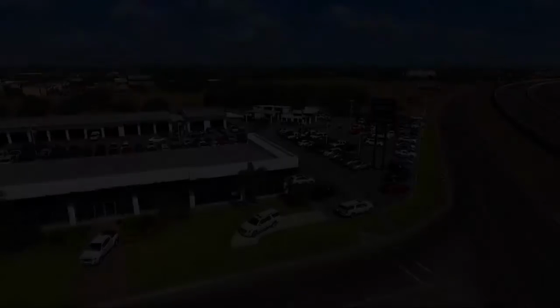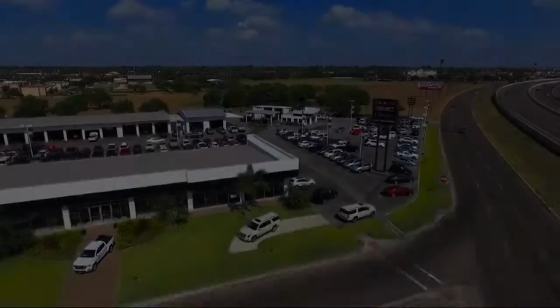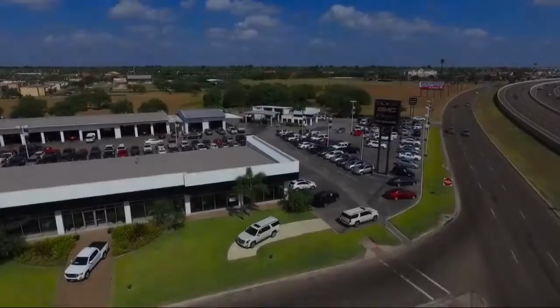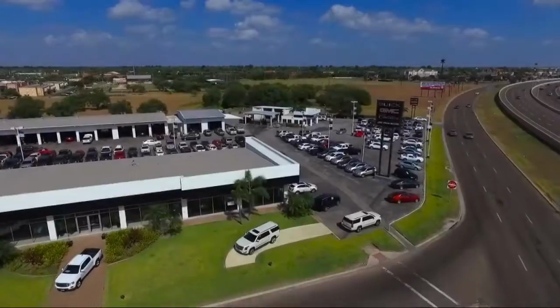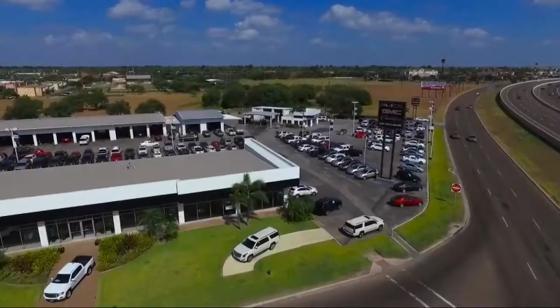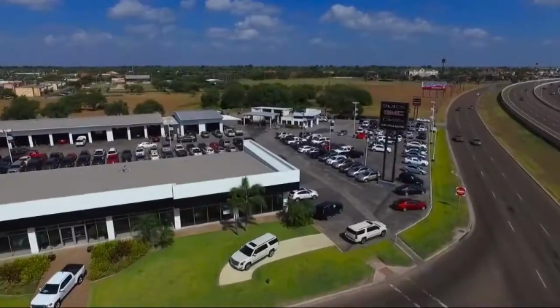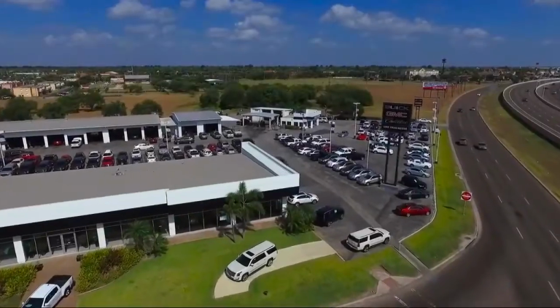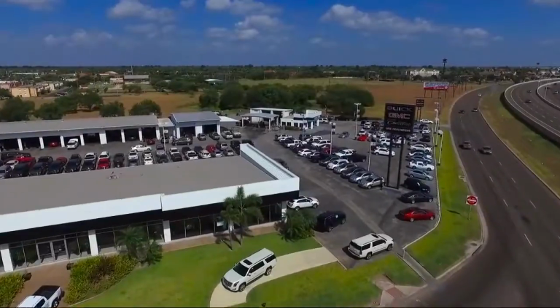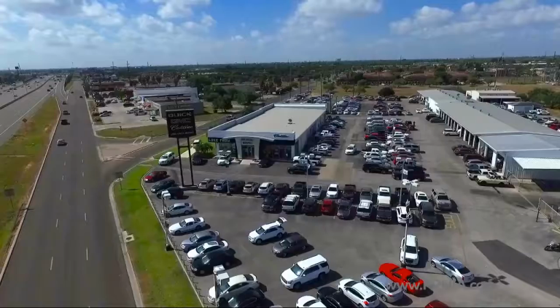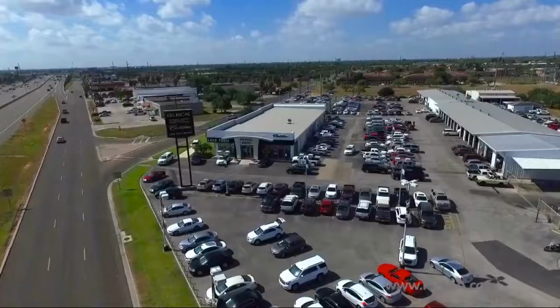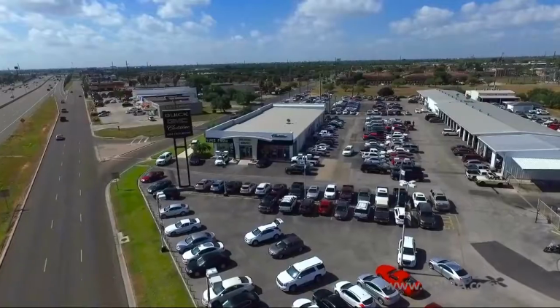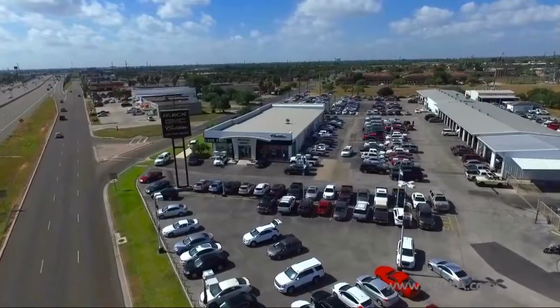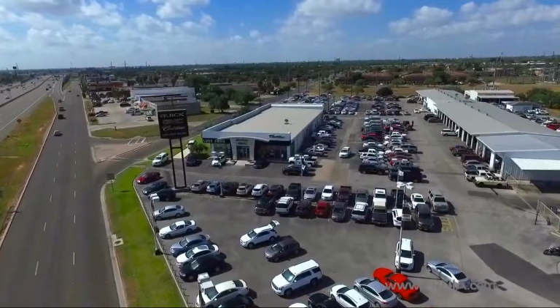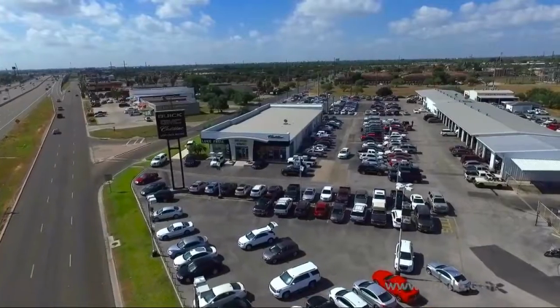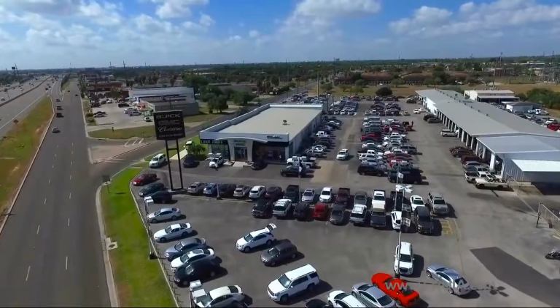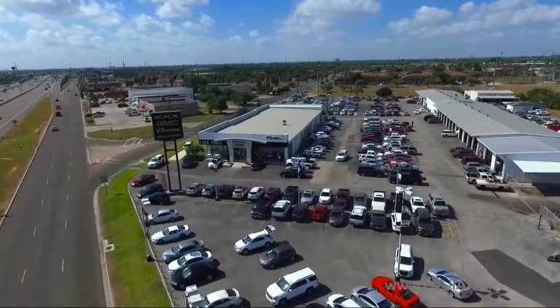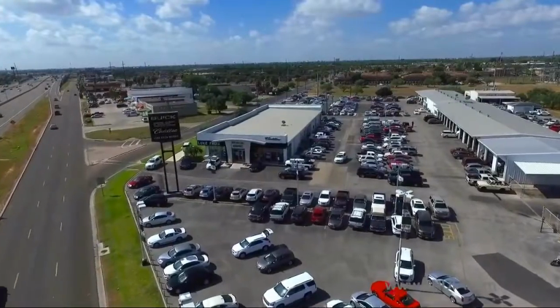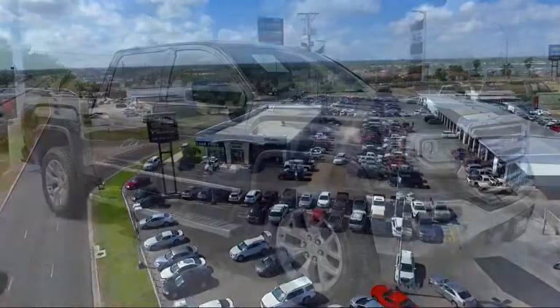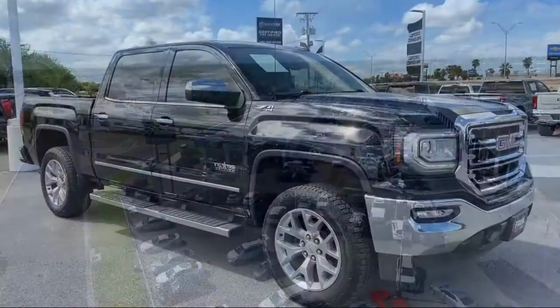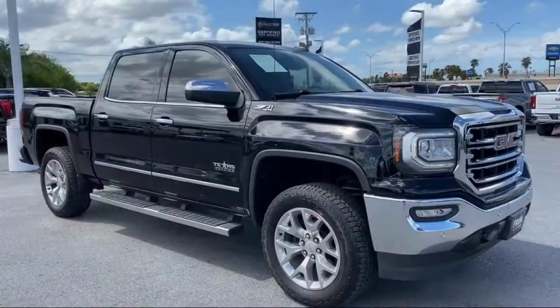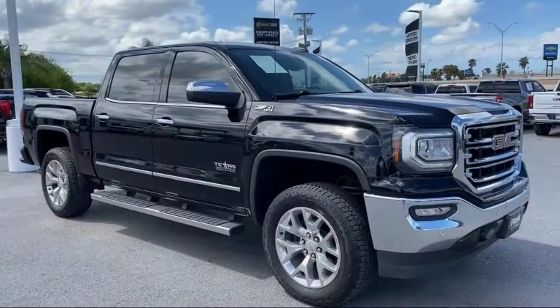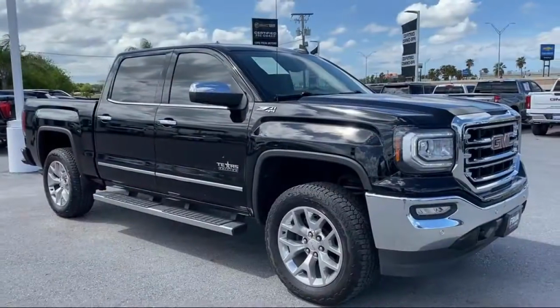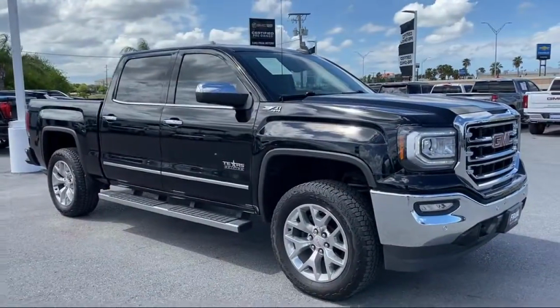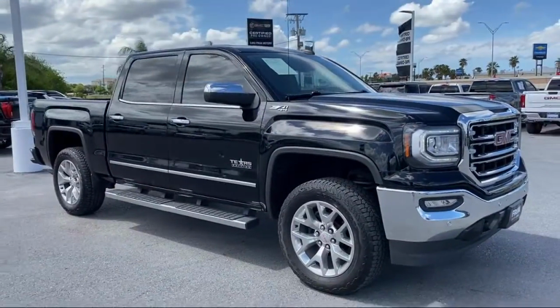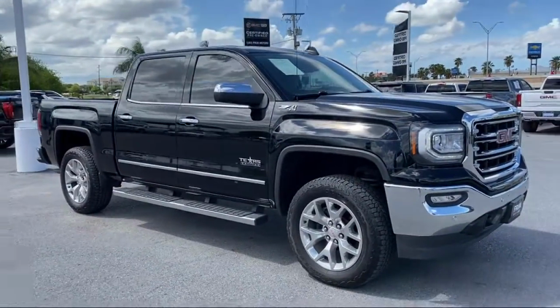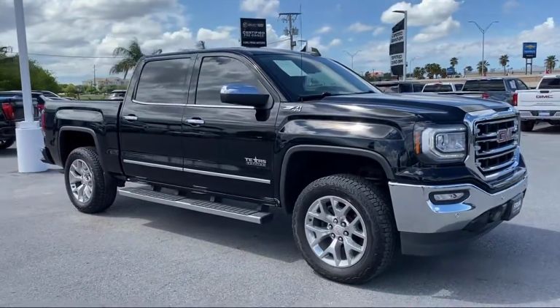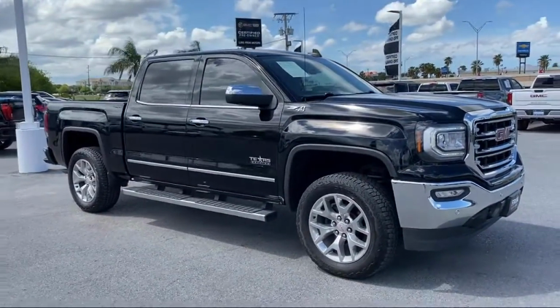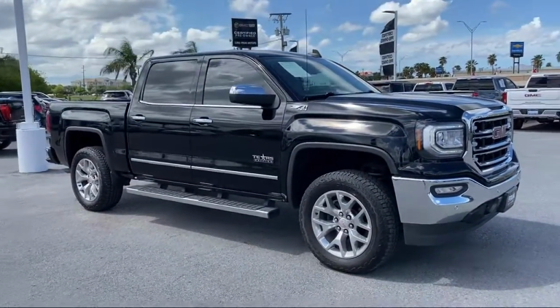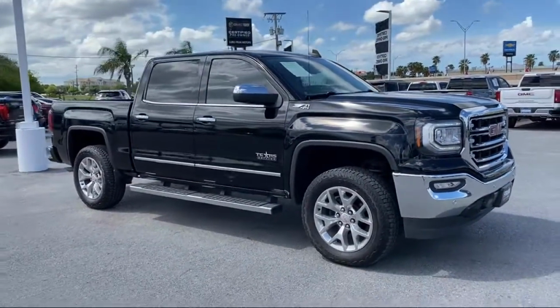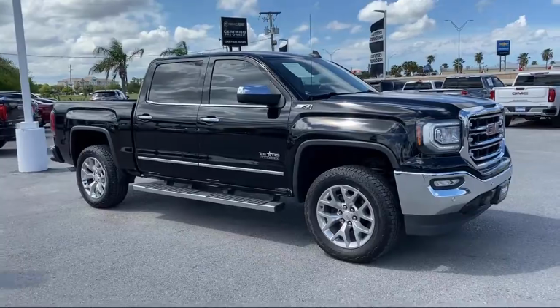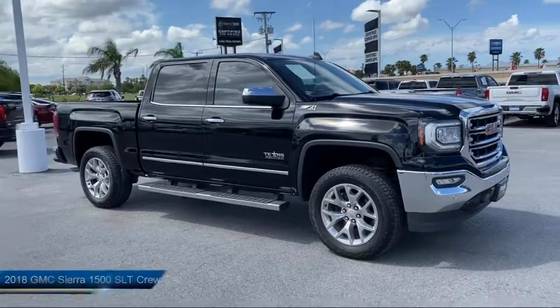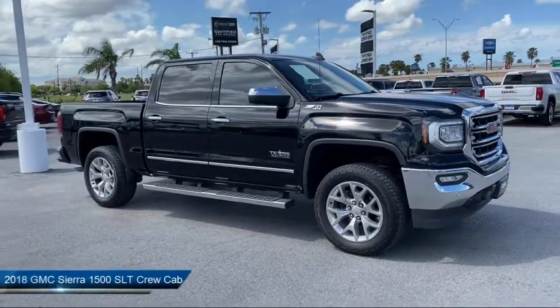Welcome to Luke Fruya Motors, and here's a look at another one of our great vehicles from our inventory.